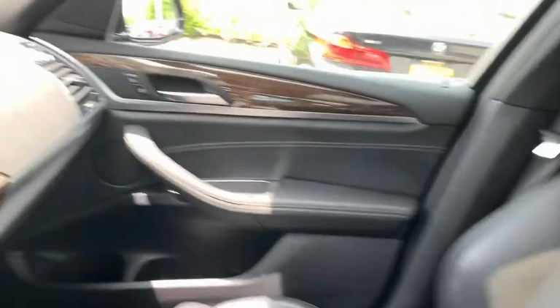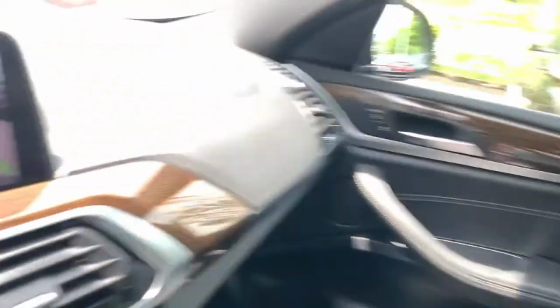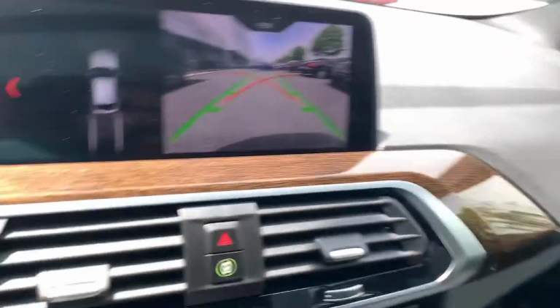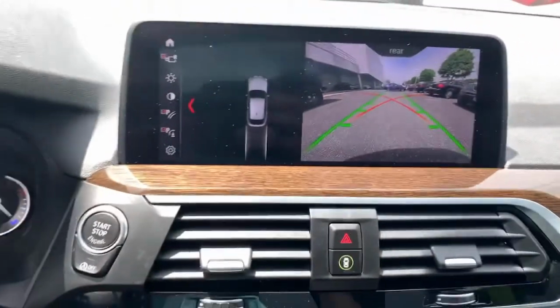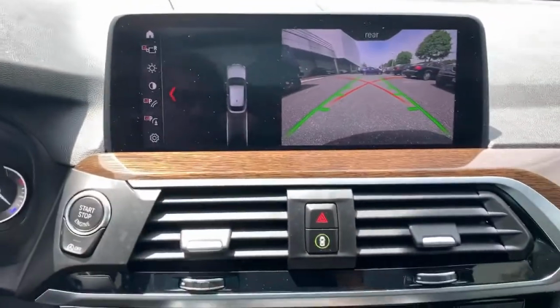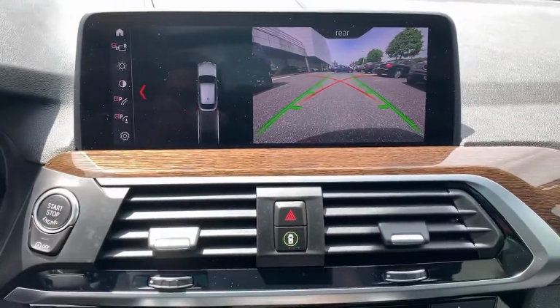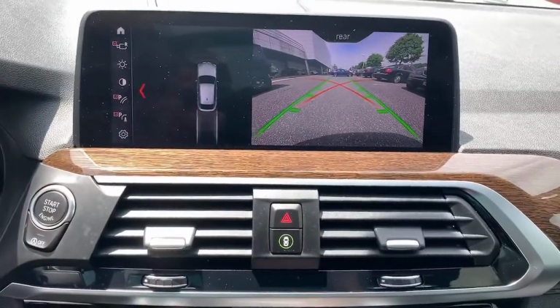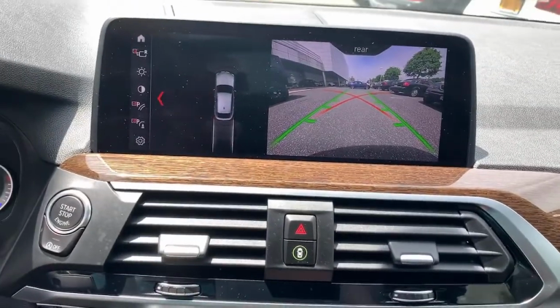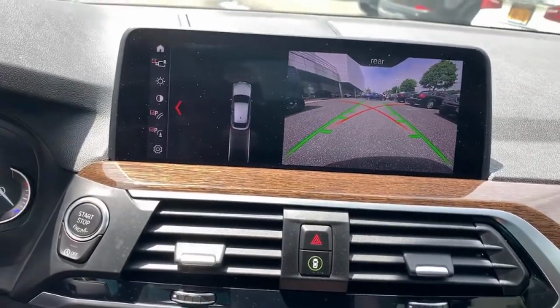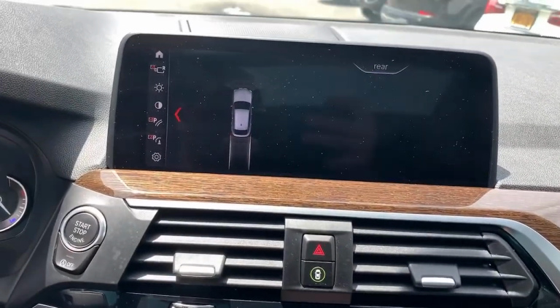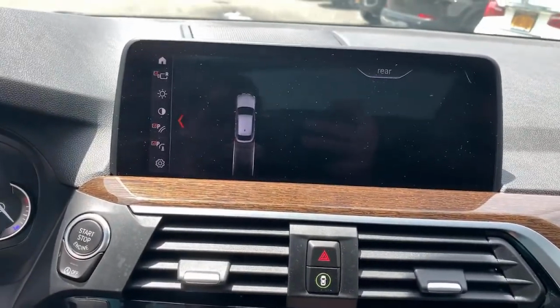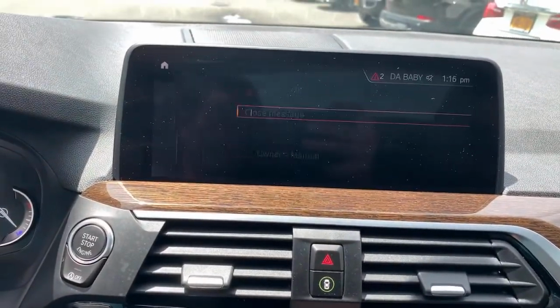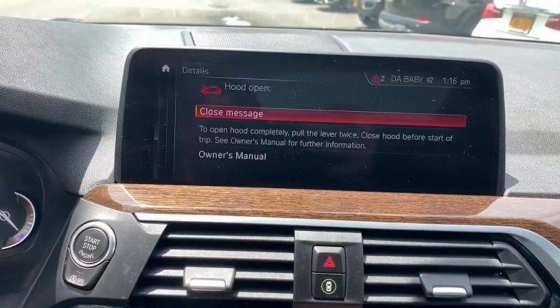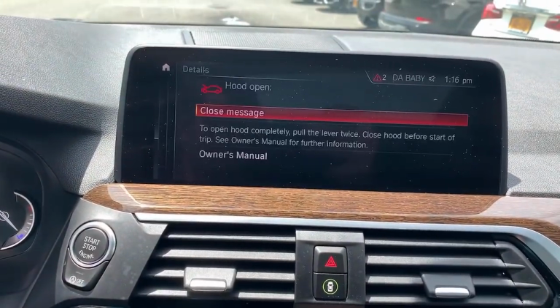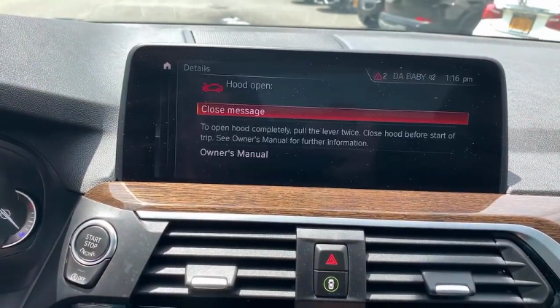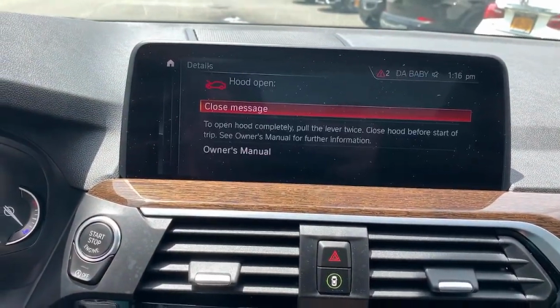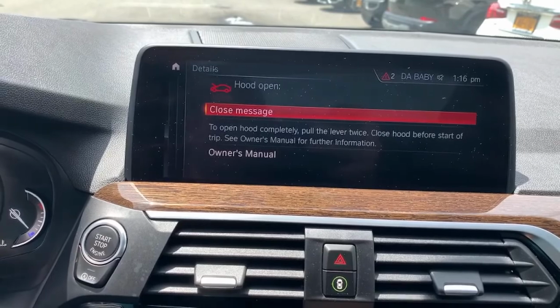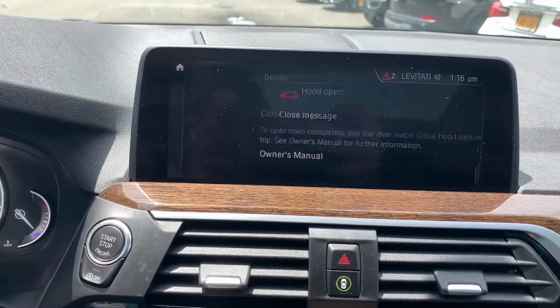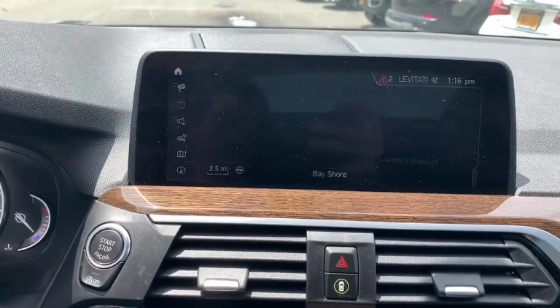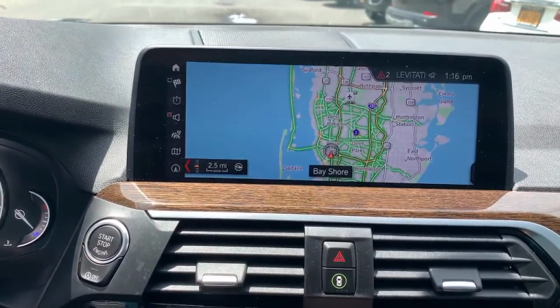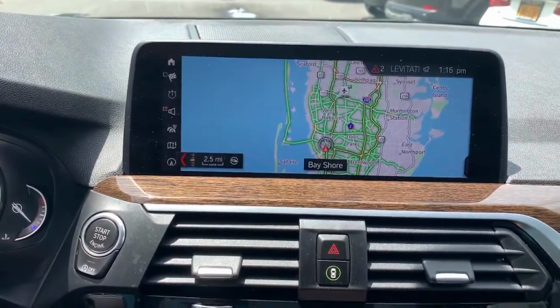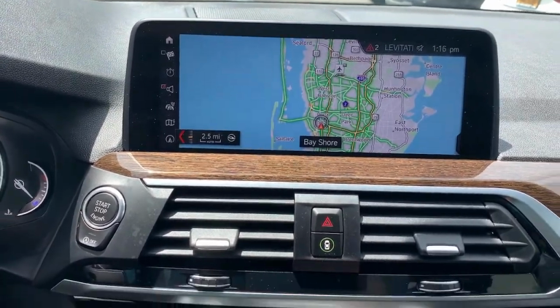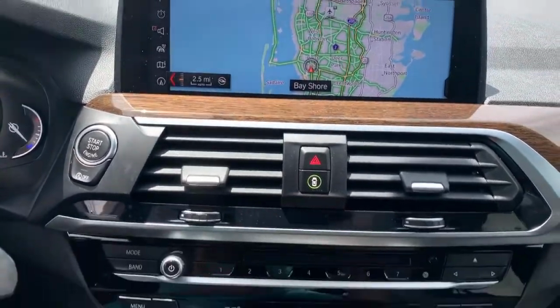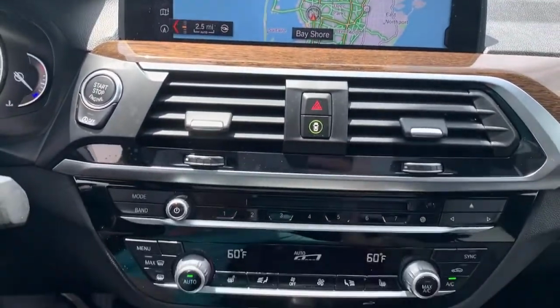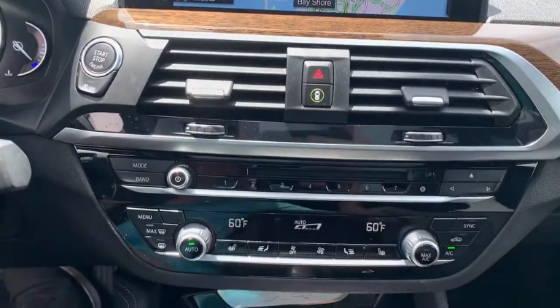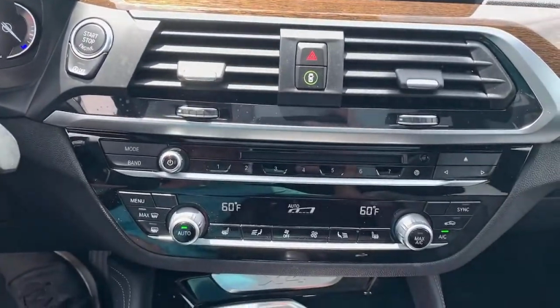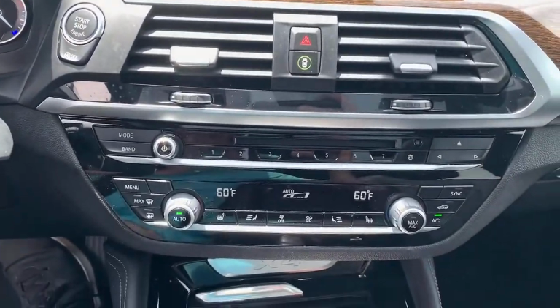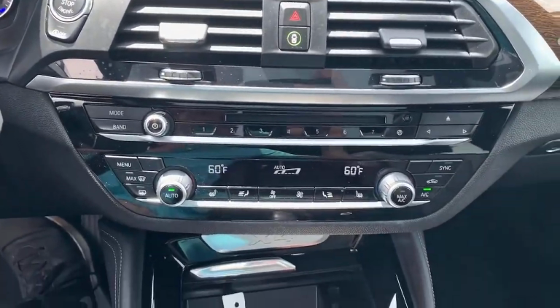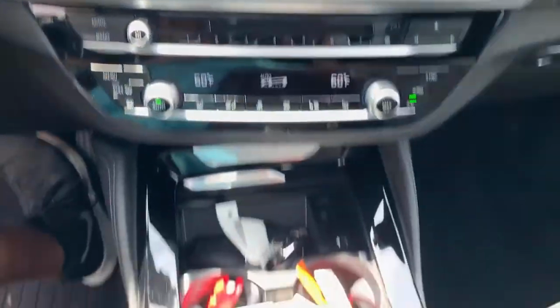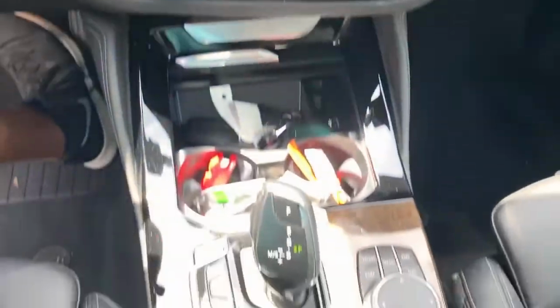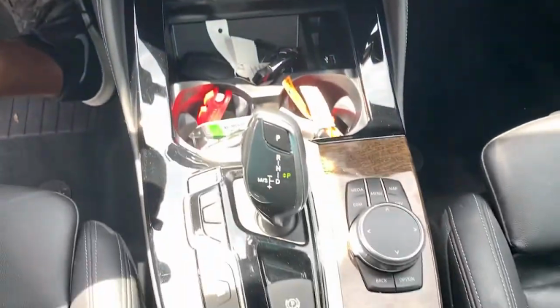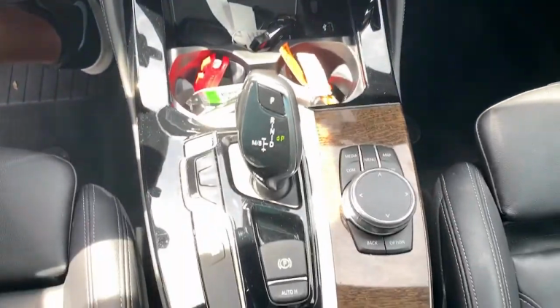Agile and exceptional in every way, the X4 will ignite your passion for driving. Come in for a test drive.